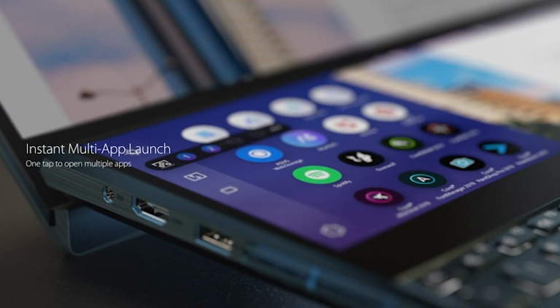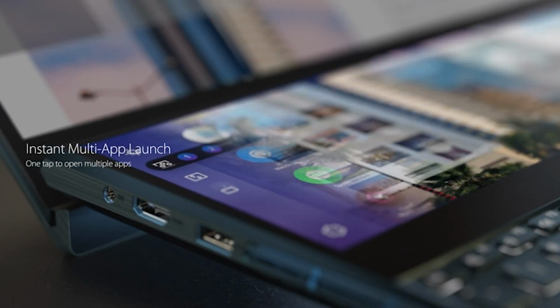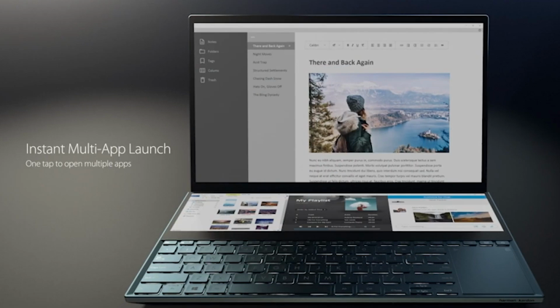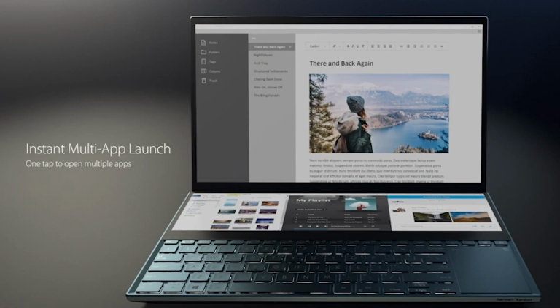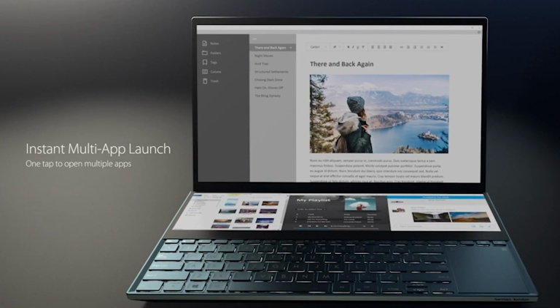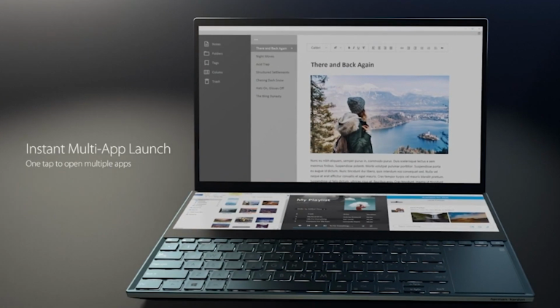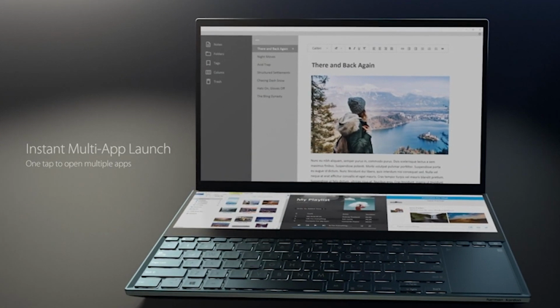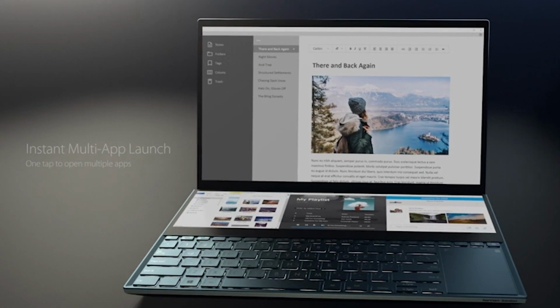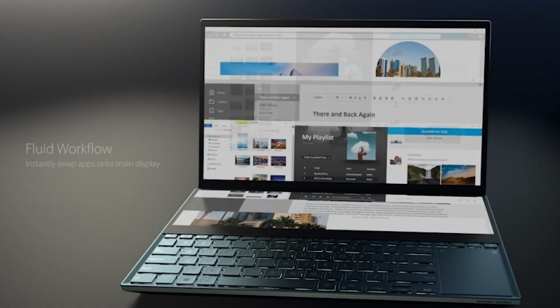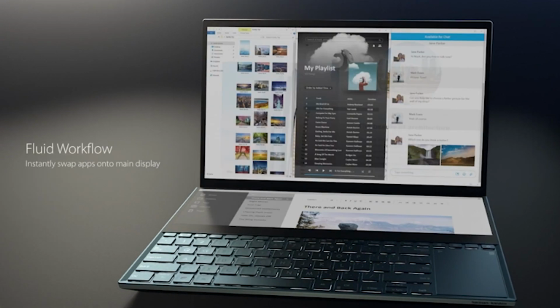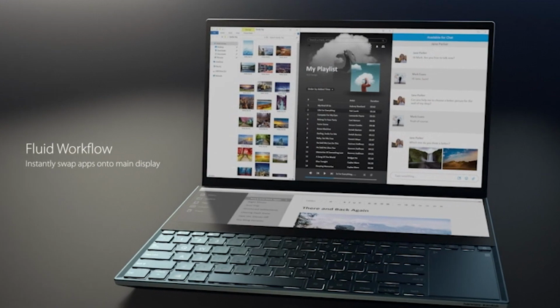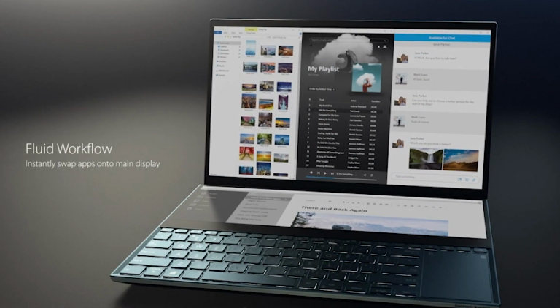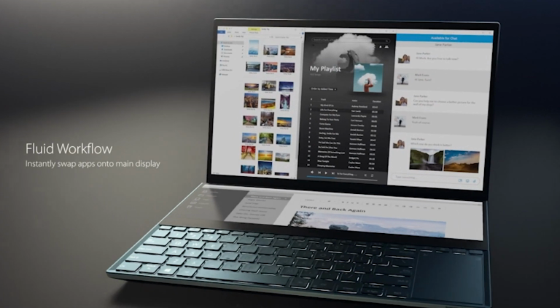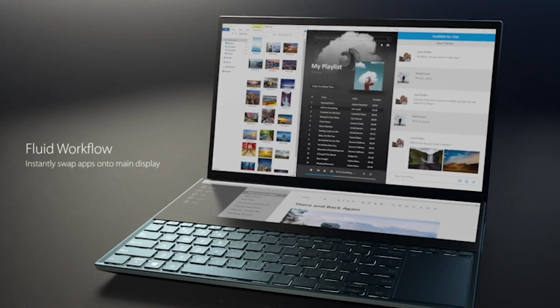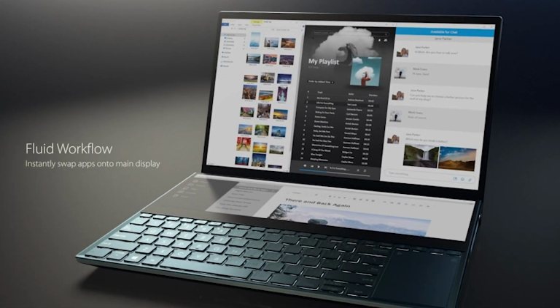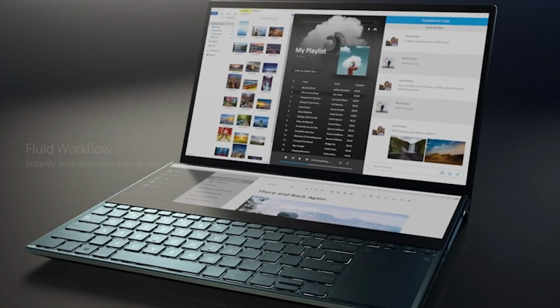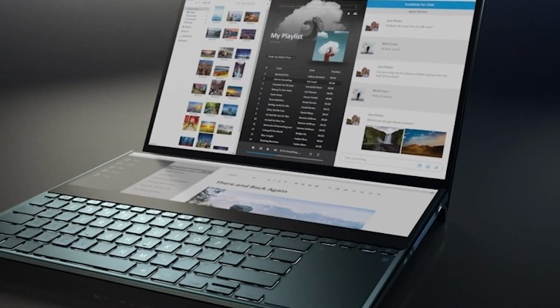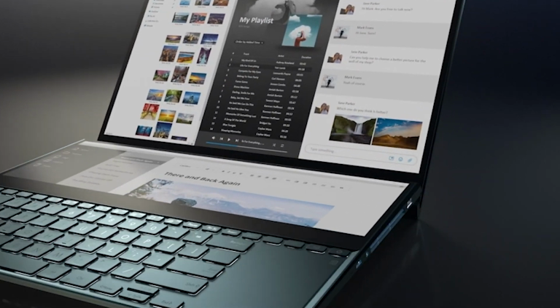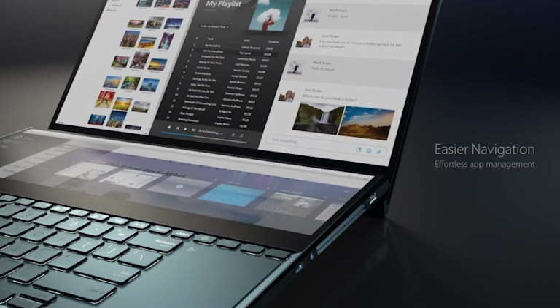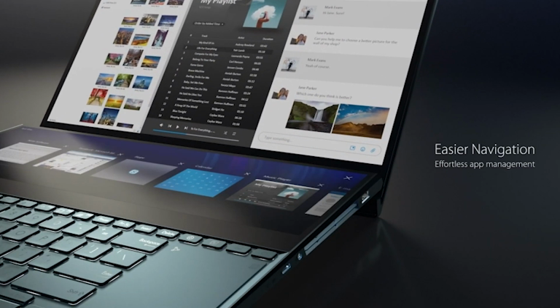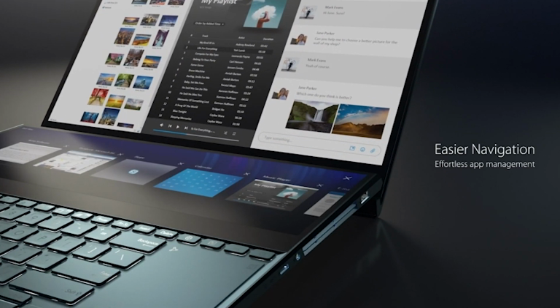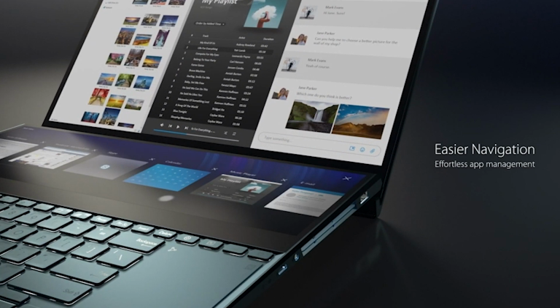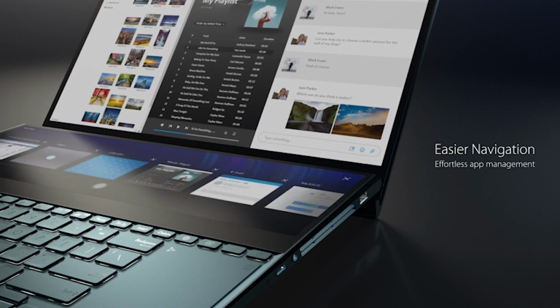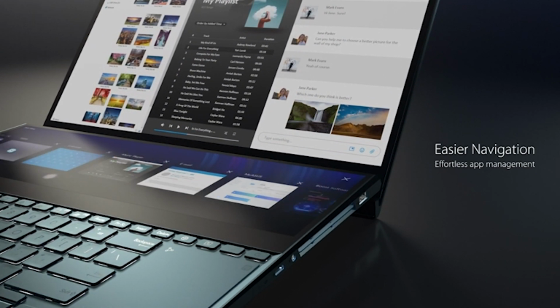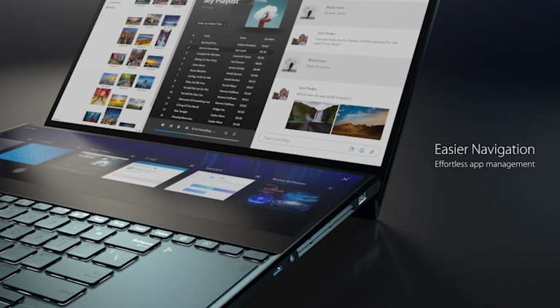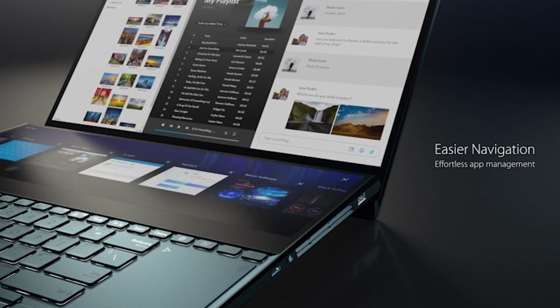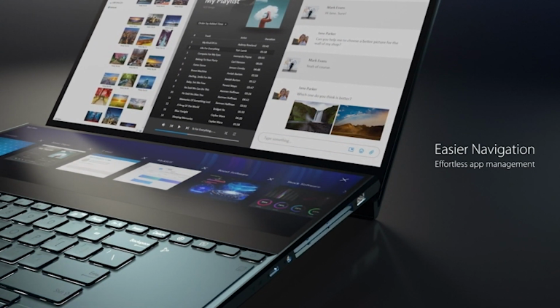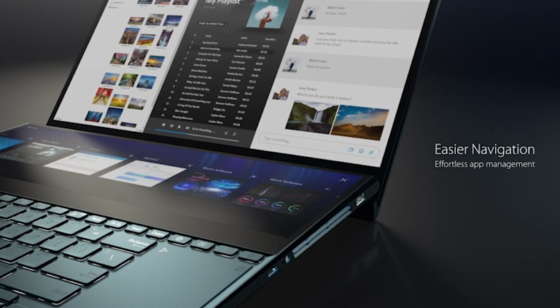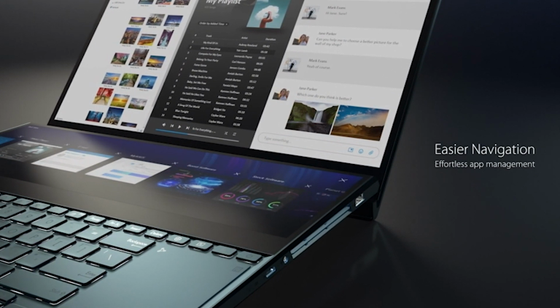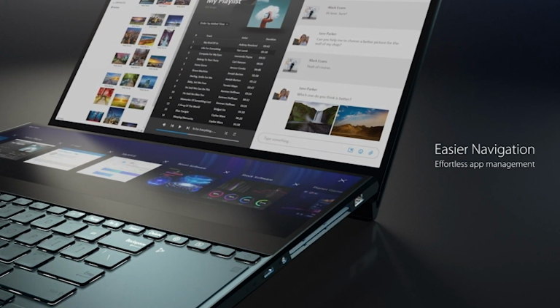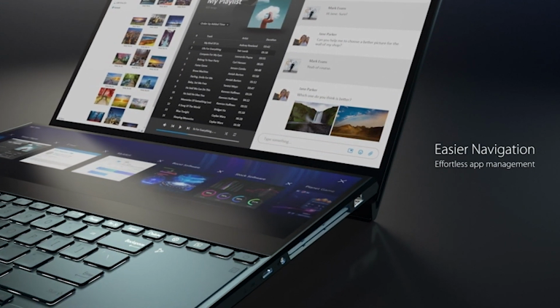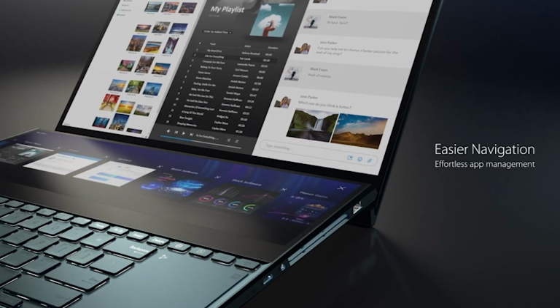All in all, the Asus ZenBook Pro Duo UX581 is a great choice for those looking for a powerful and stylish laptop.